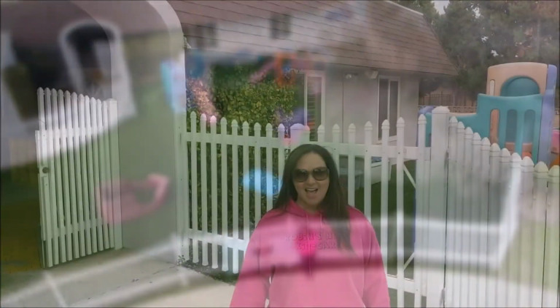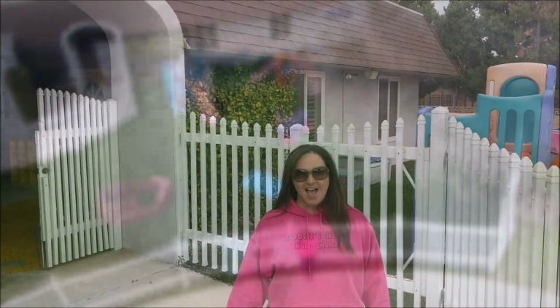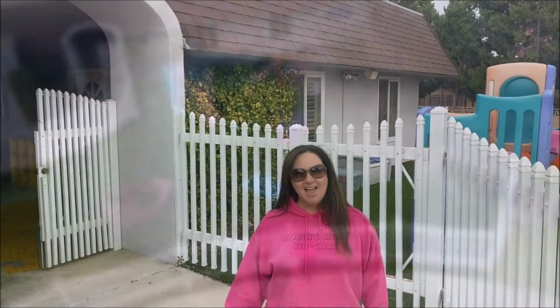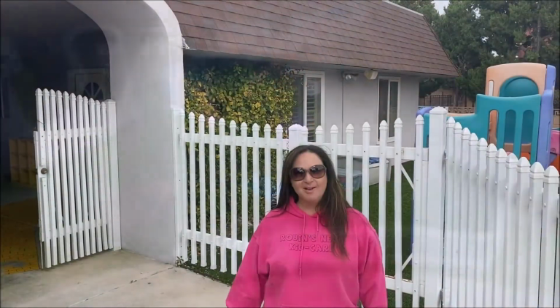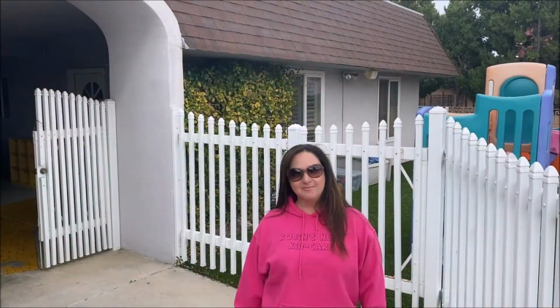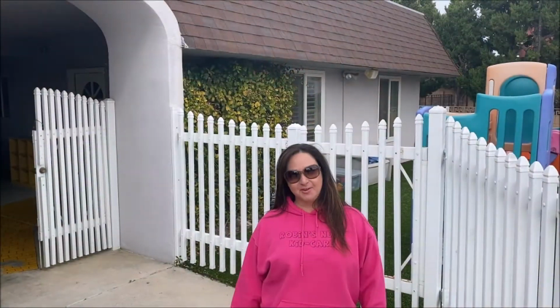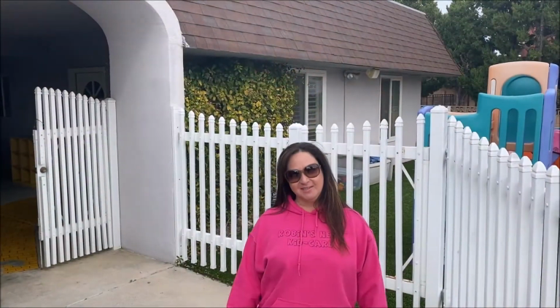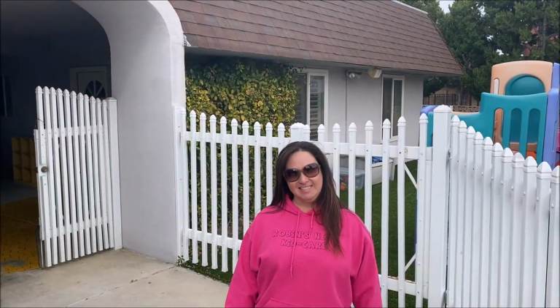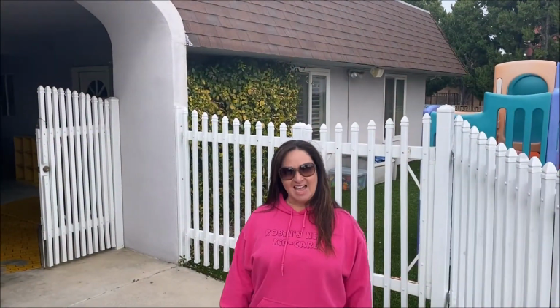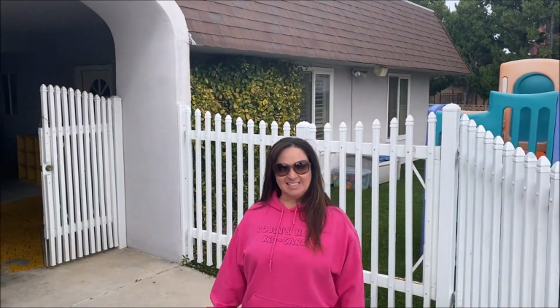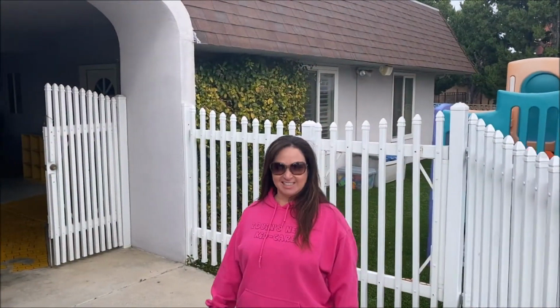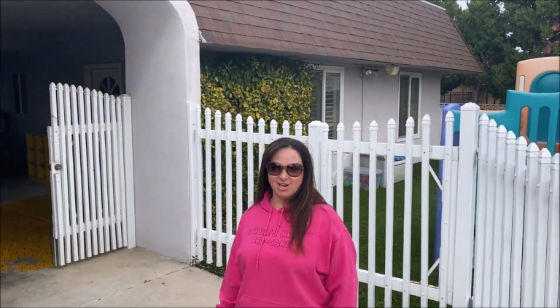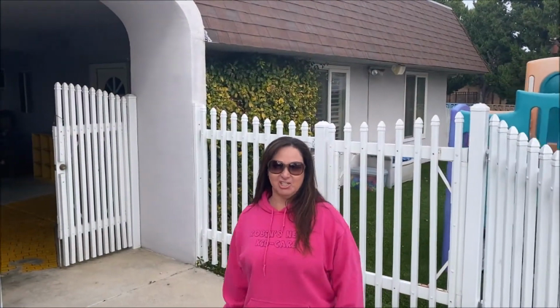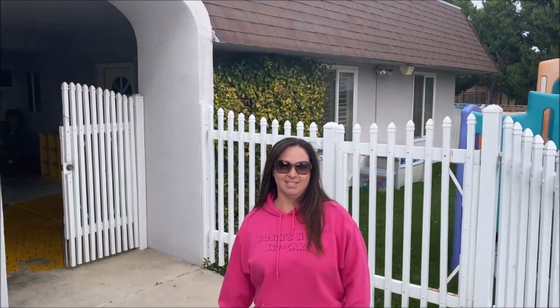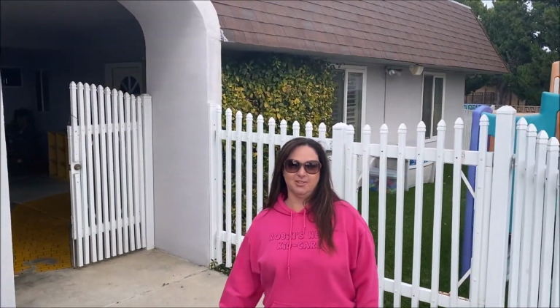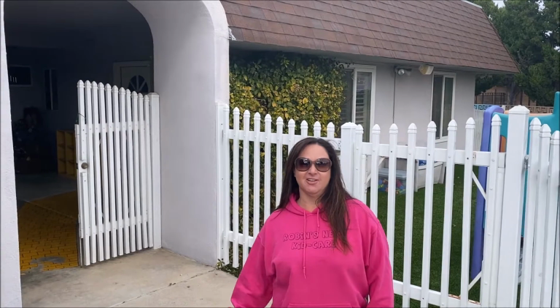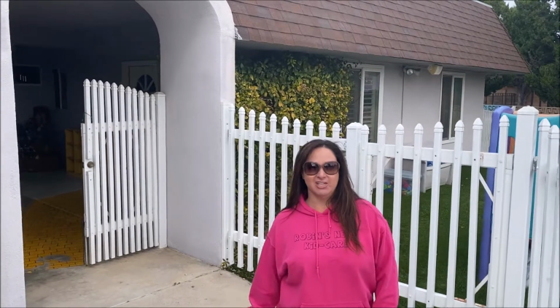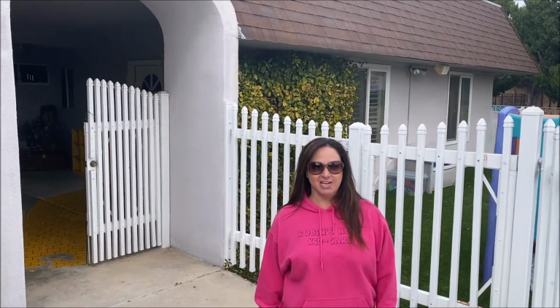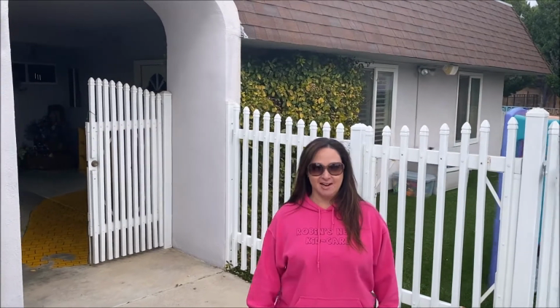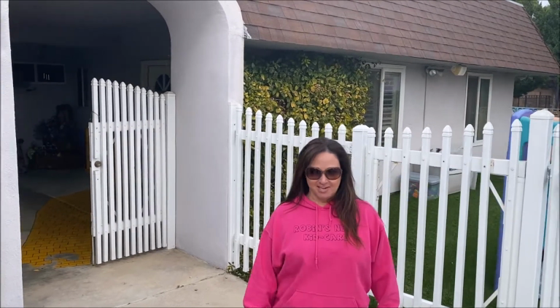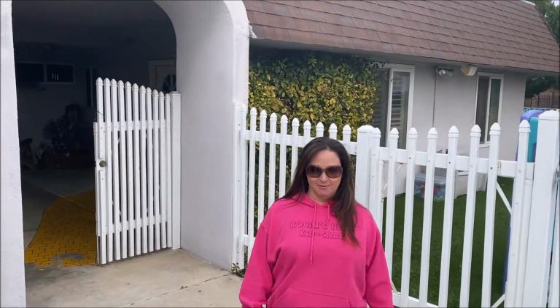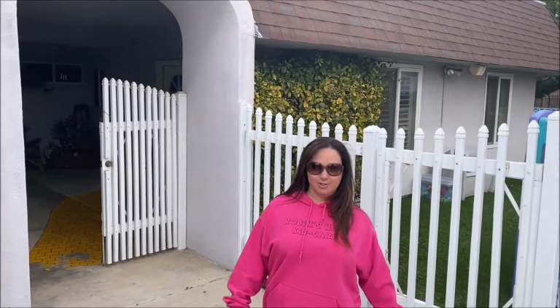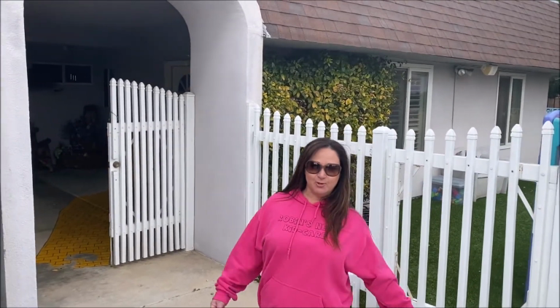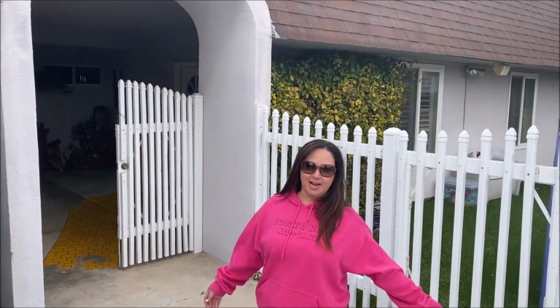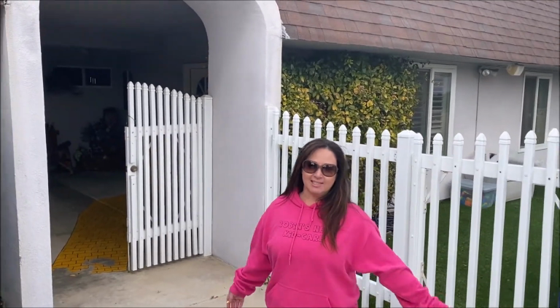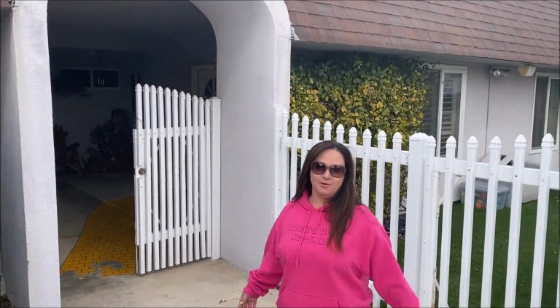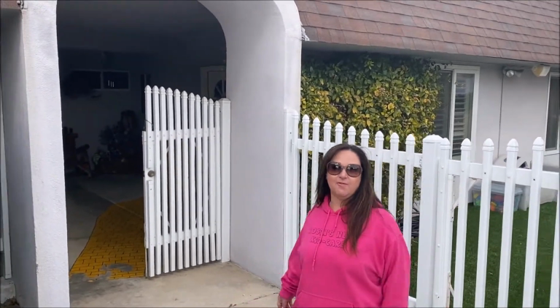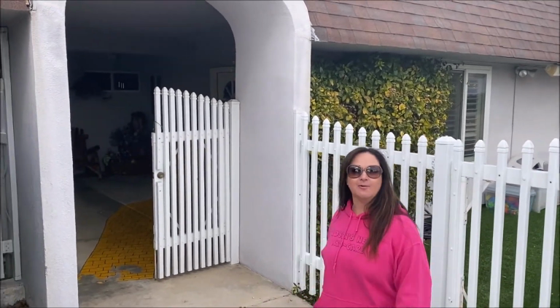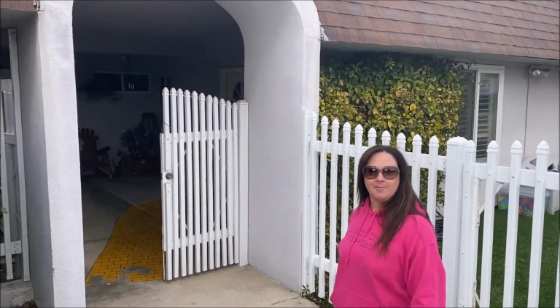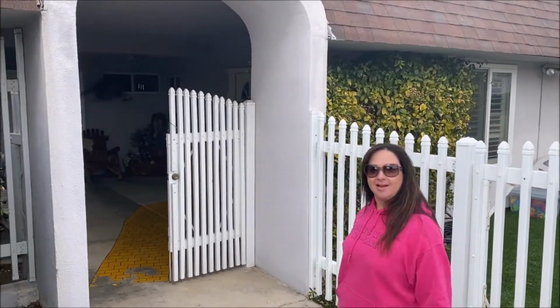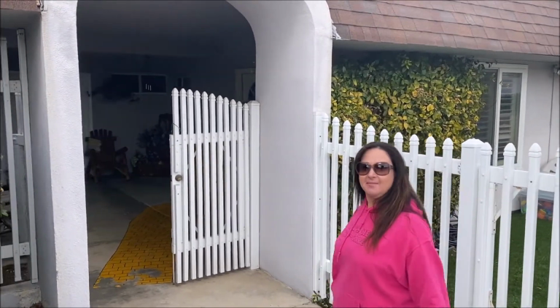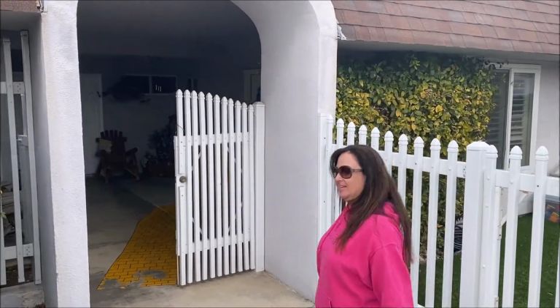Hi! Welcome to Robin's Nest. This is our Chatsworth location and I'm going to give you a tour as if you were following behind me.